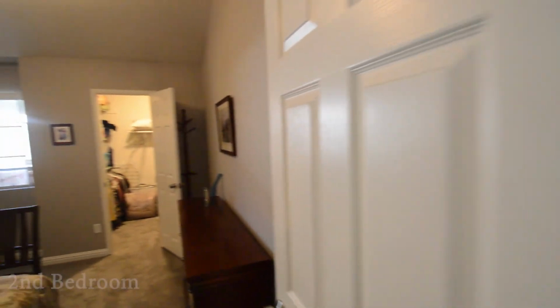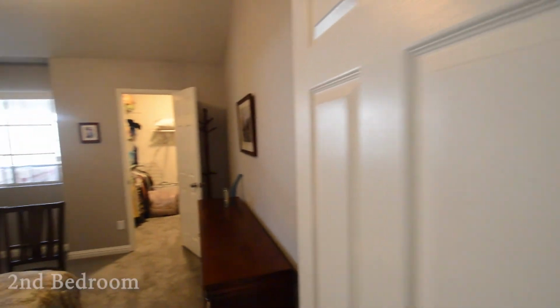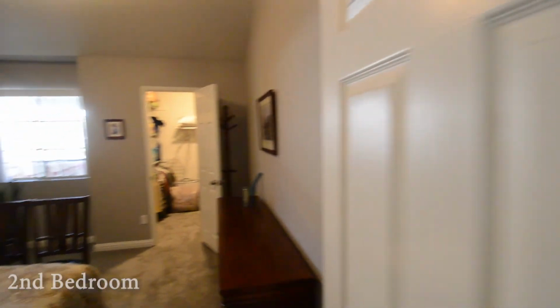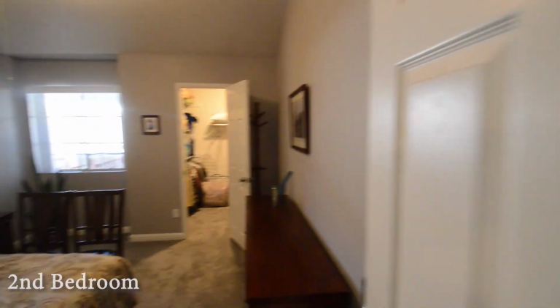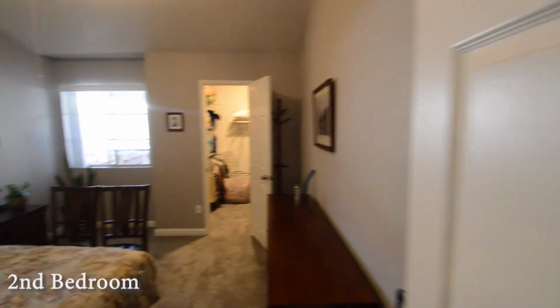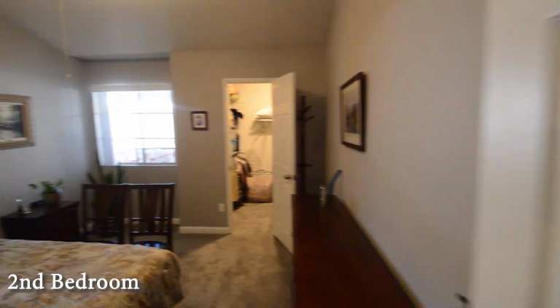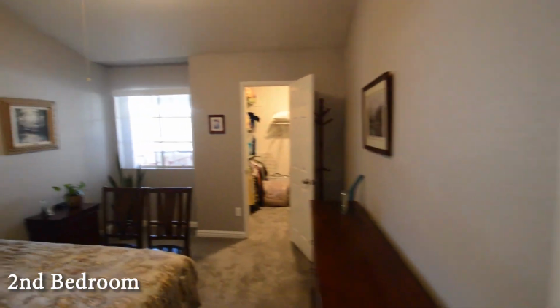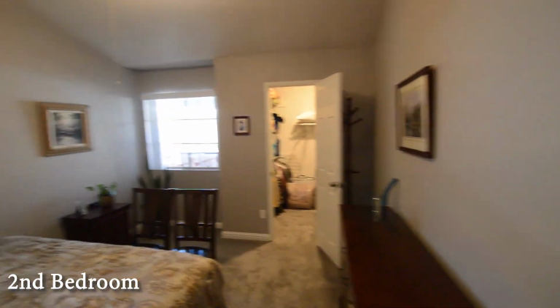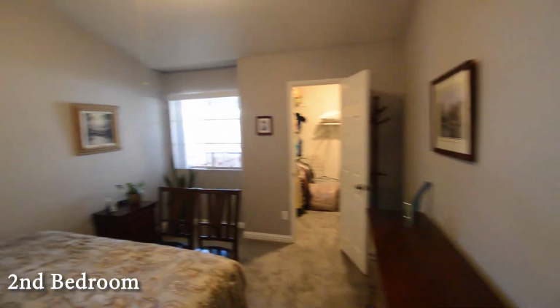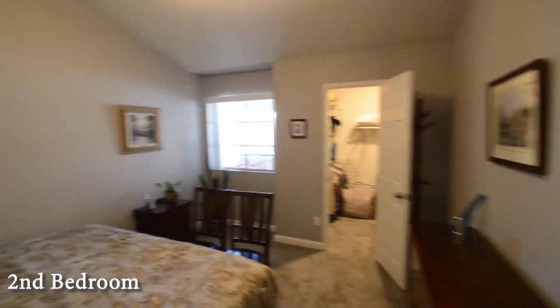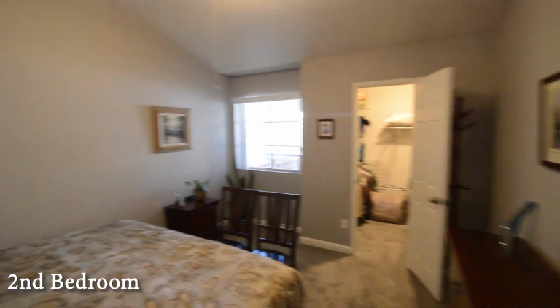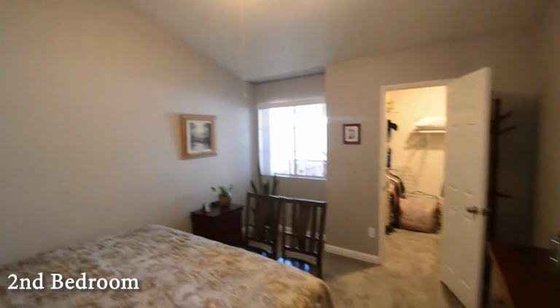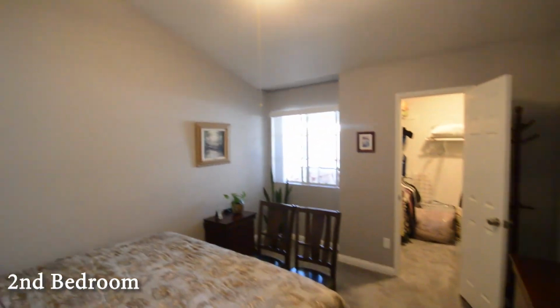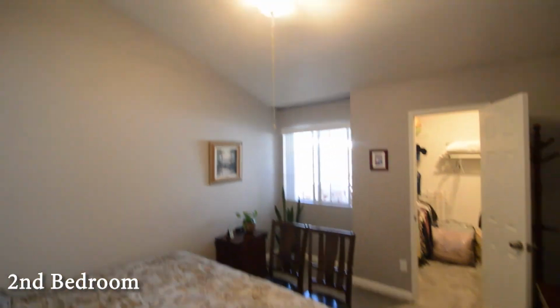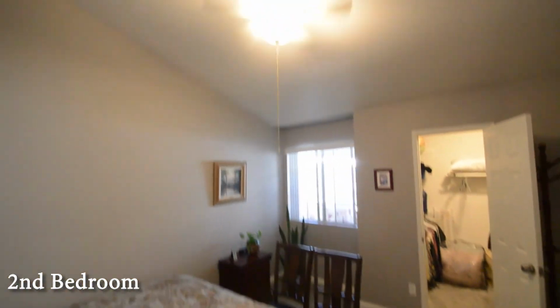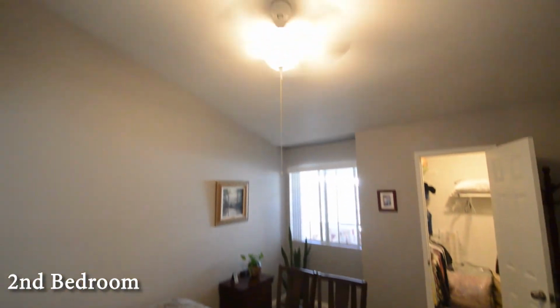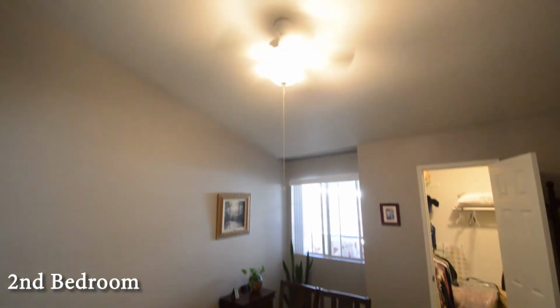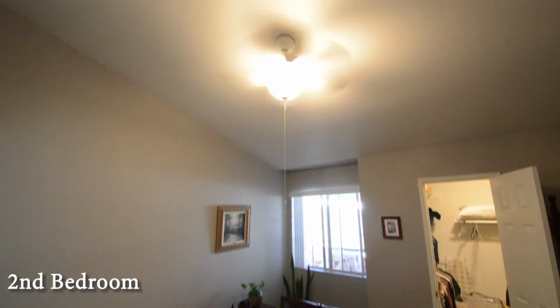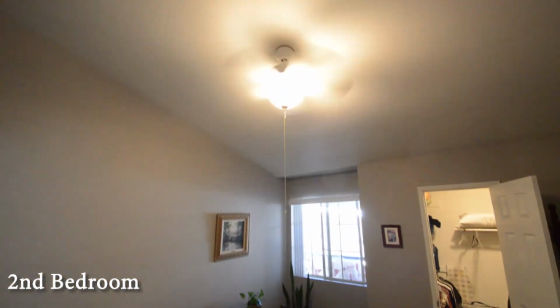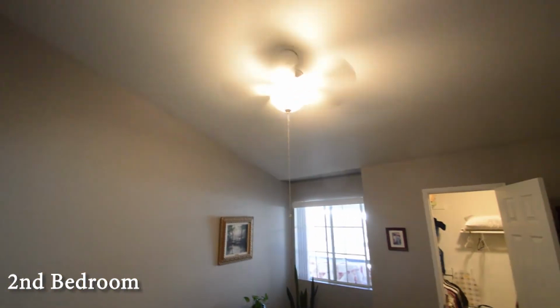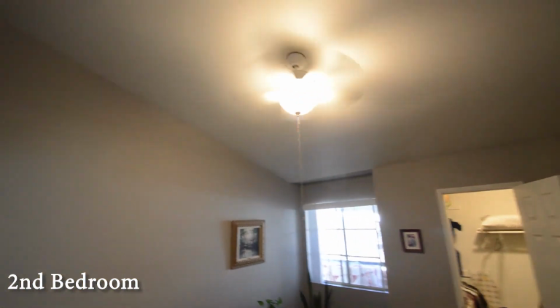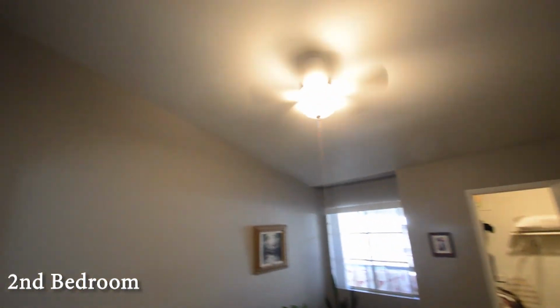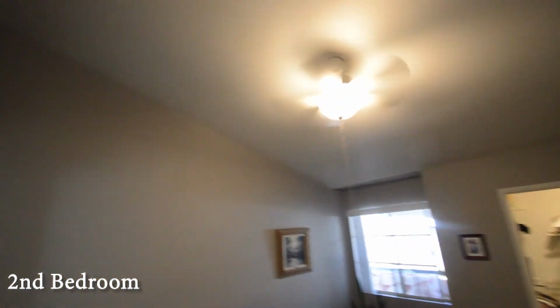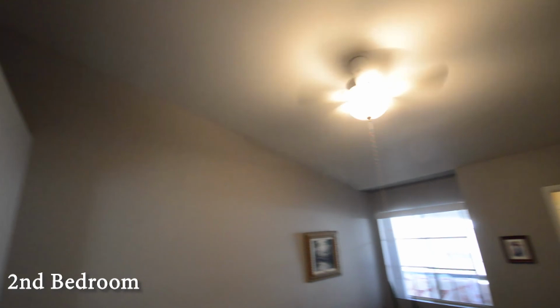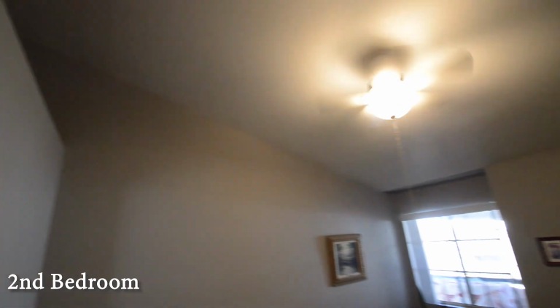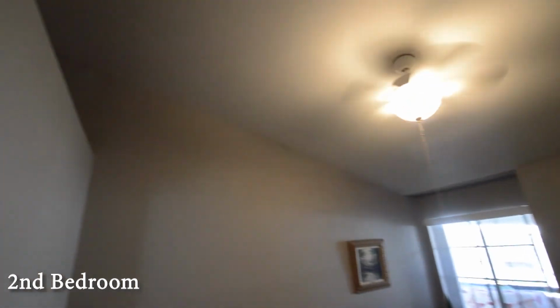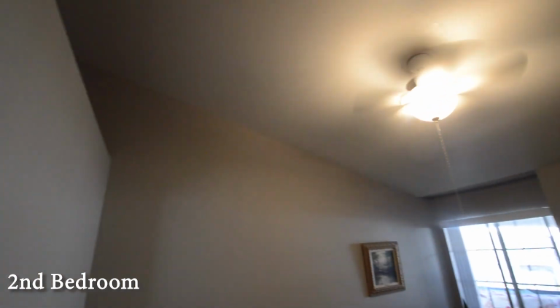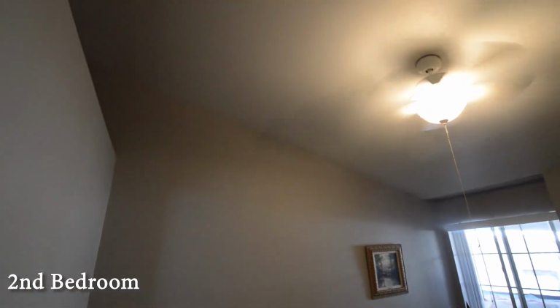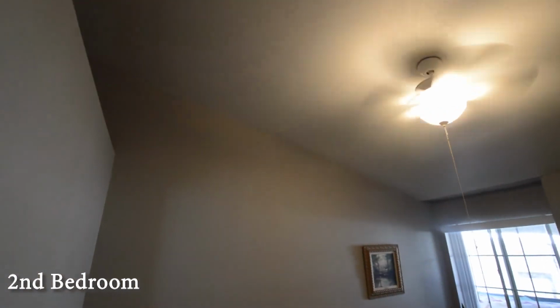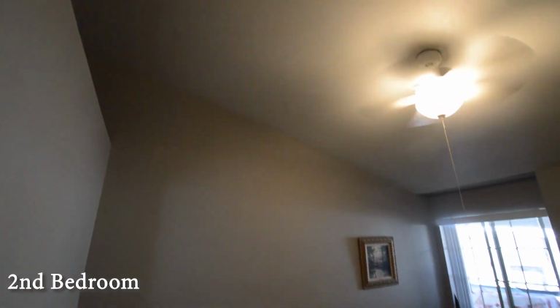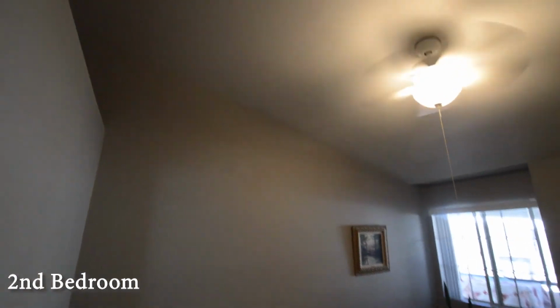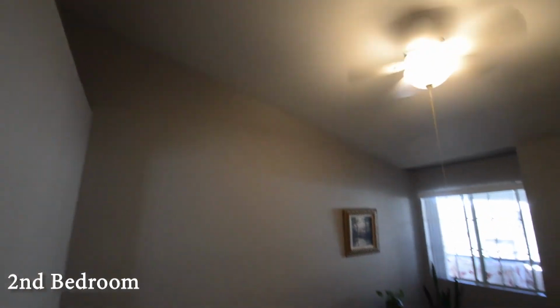The second bedroom has carpeting, vaulted ceiling, fan with light, window blinds, and a walk-in closet.